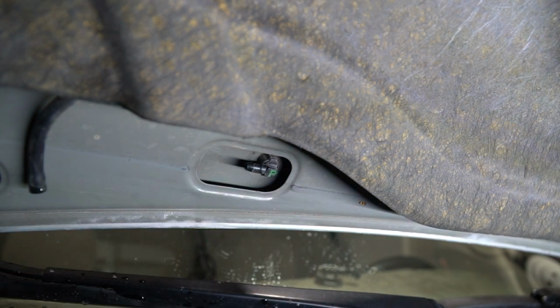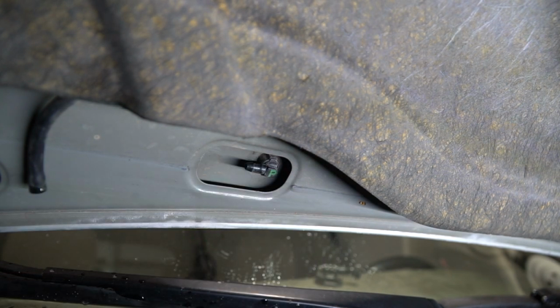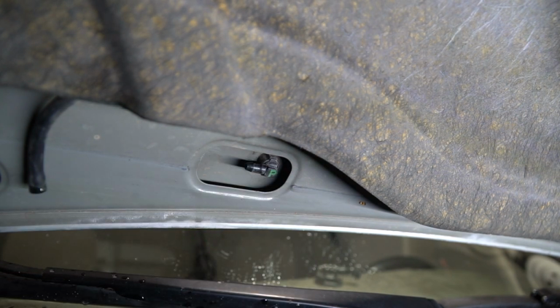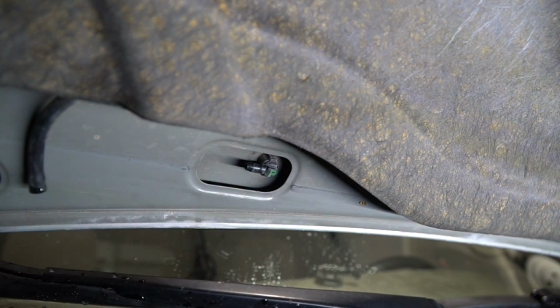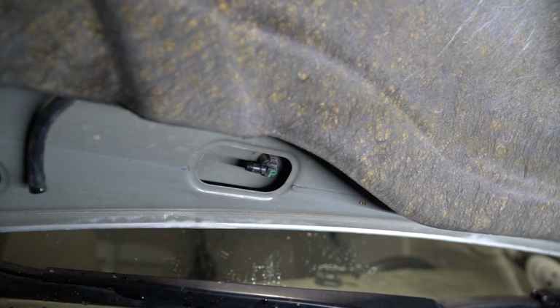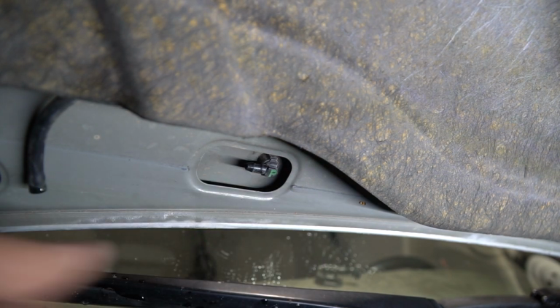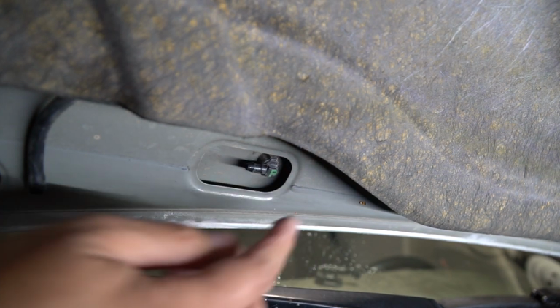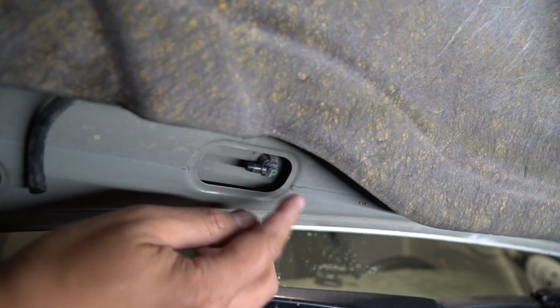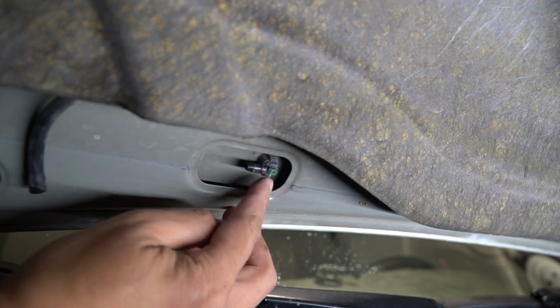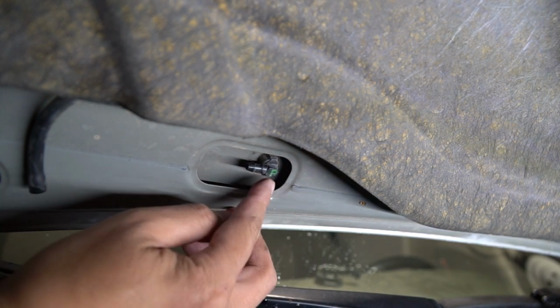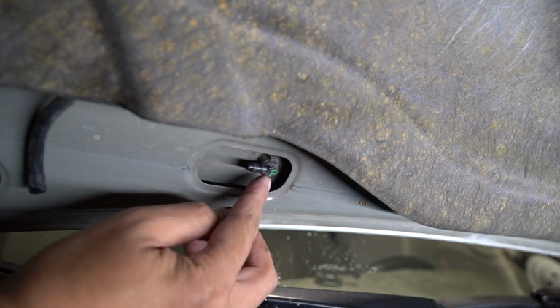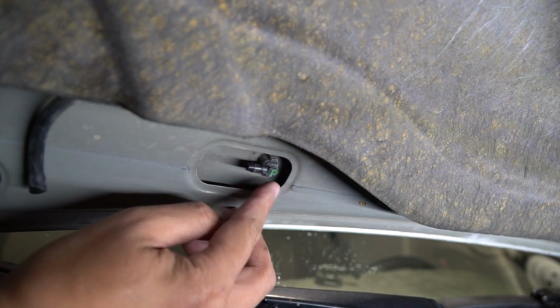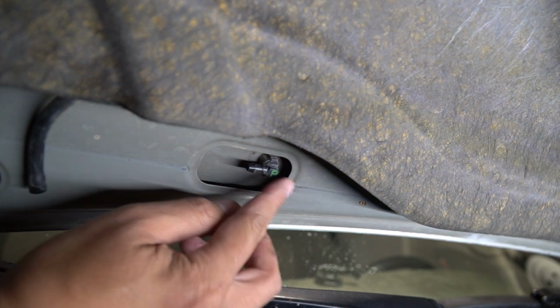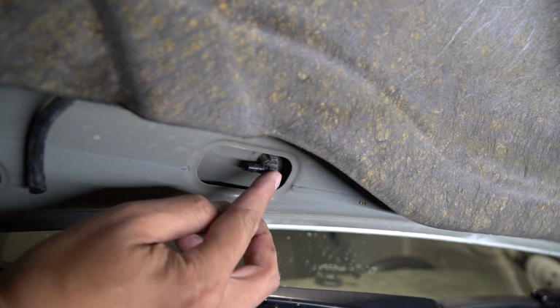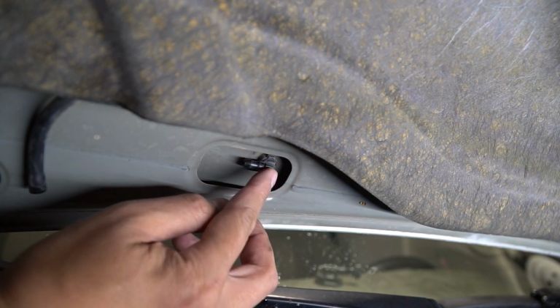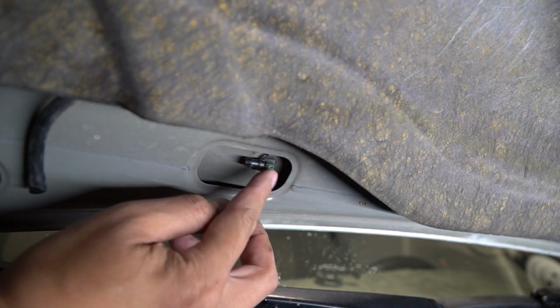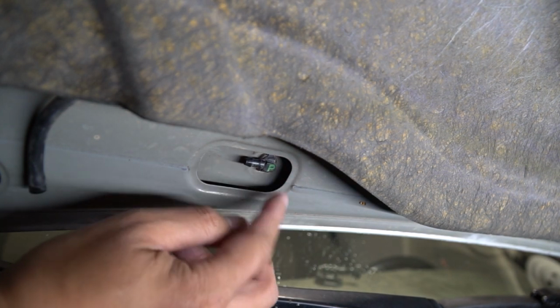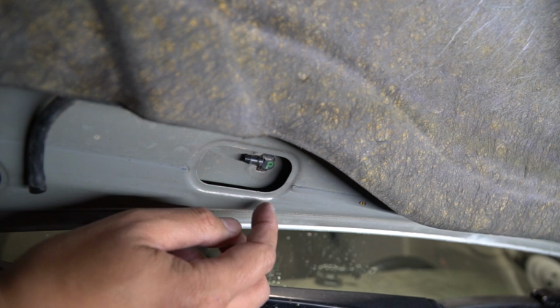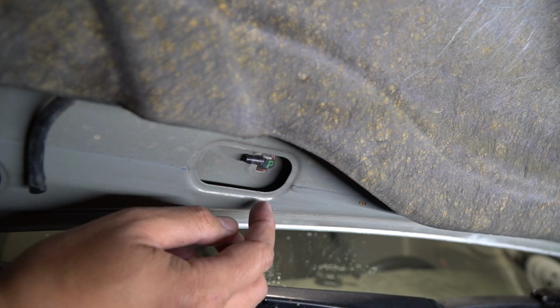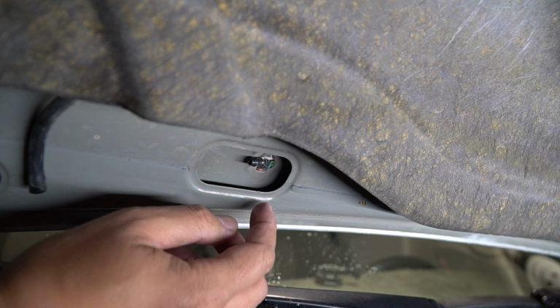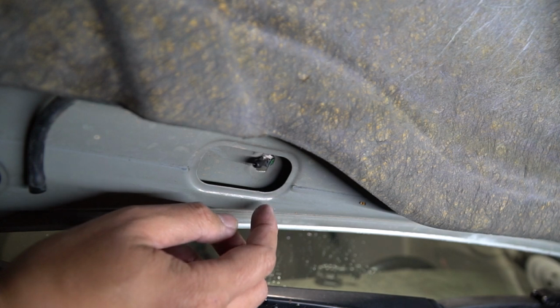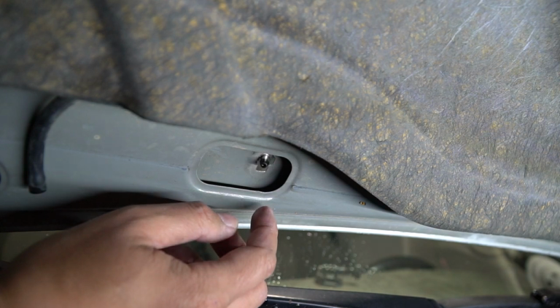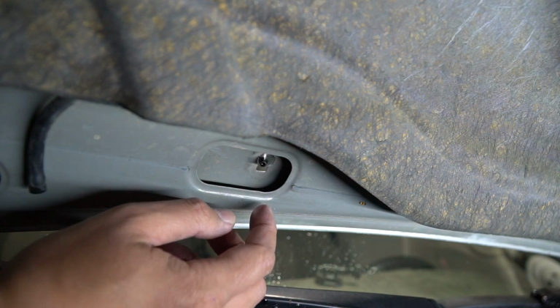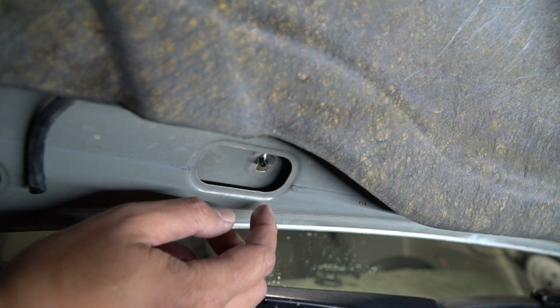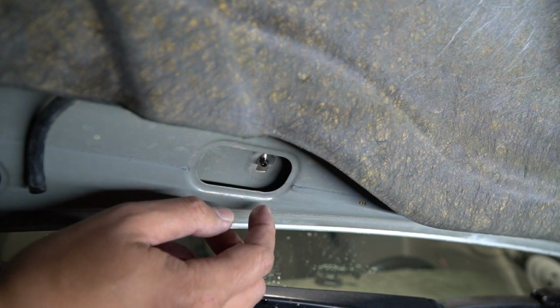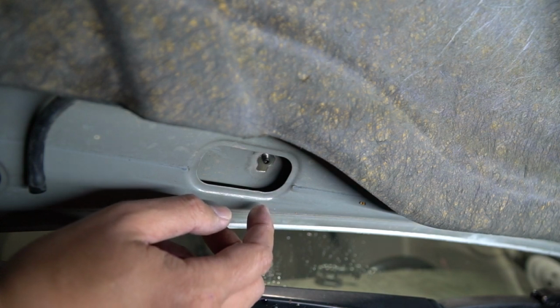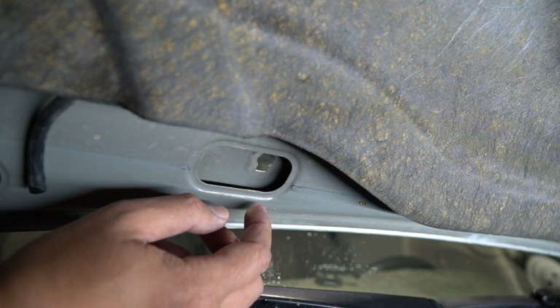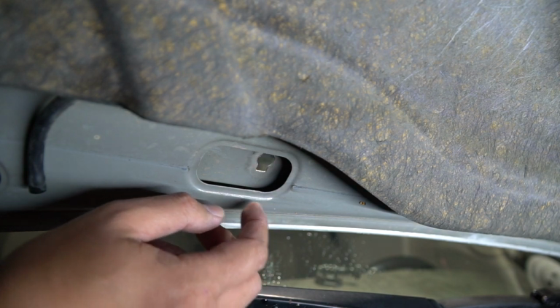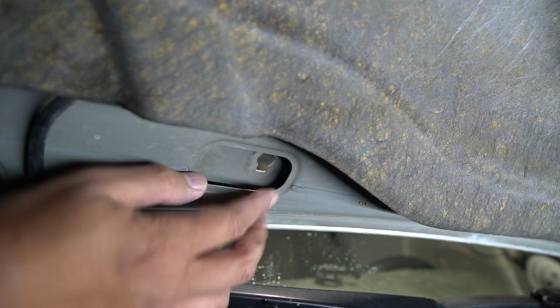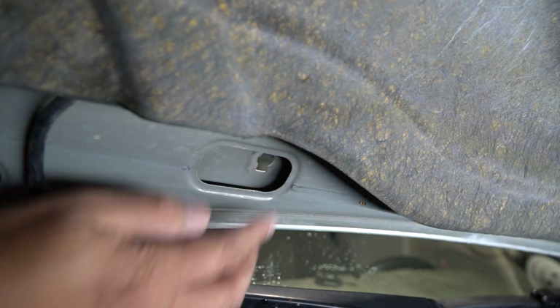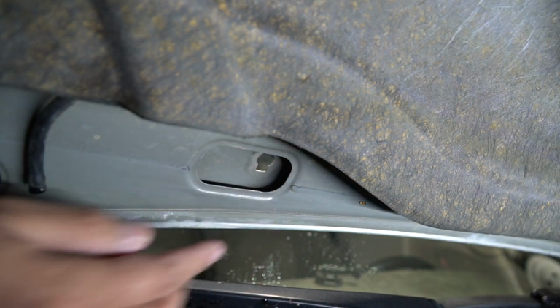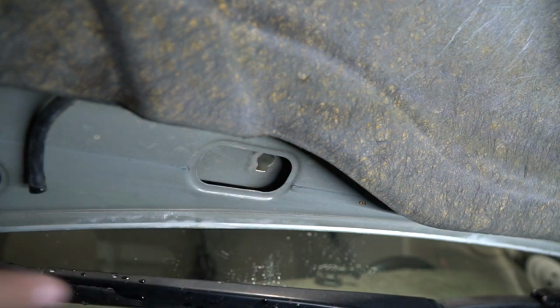This thing is pretty much free and you can just push it through from the bottom, or you can grab it from the top, turn it, and it's free.